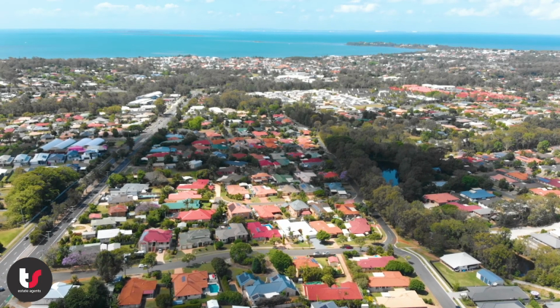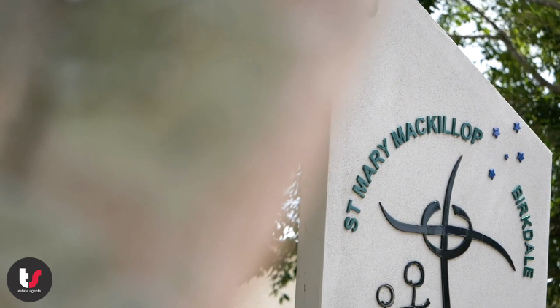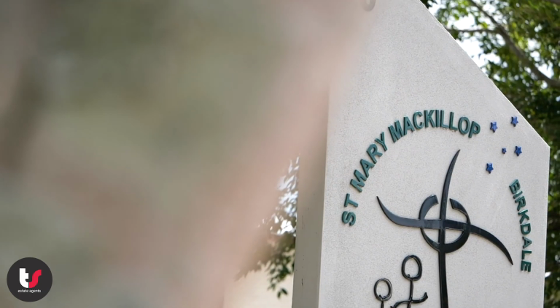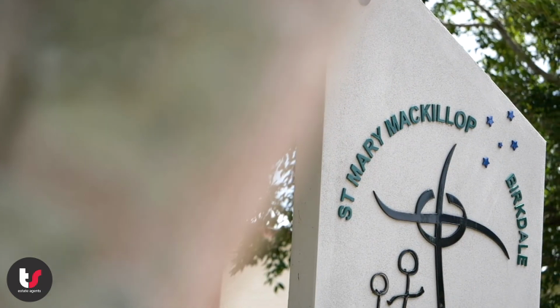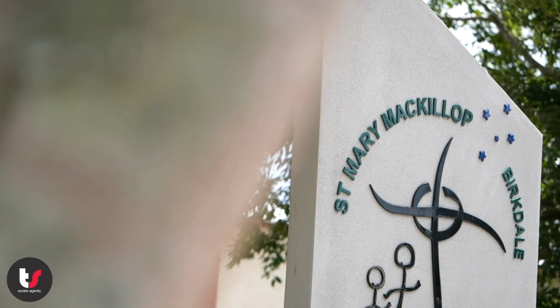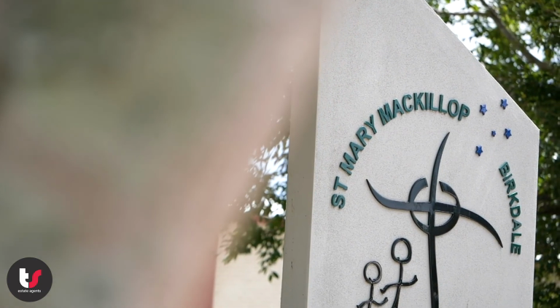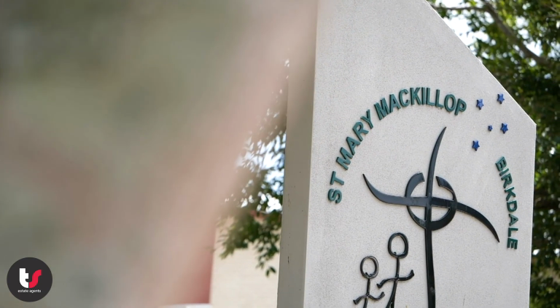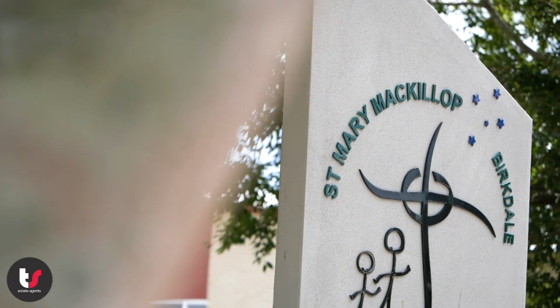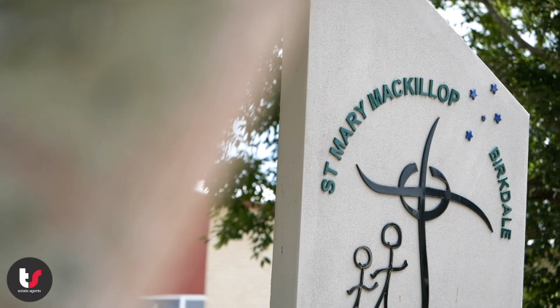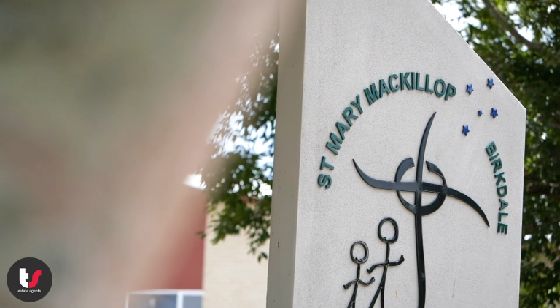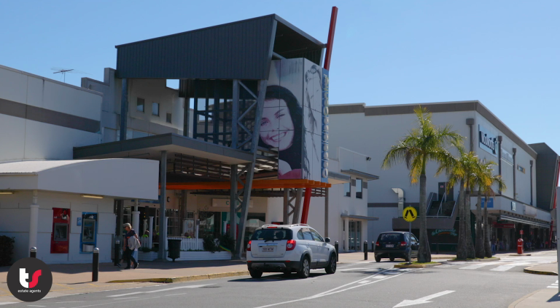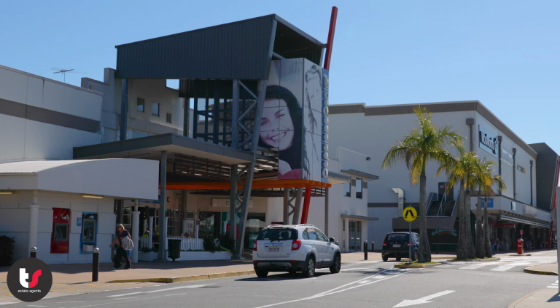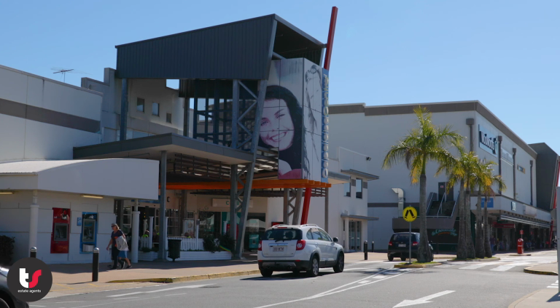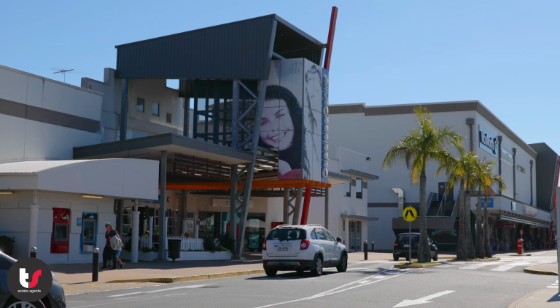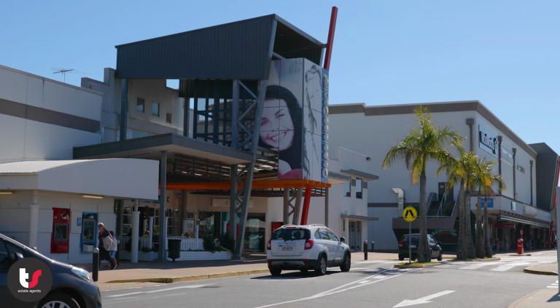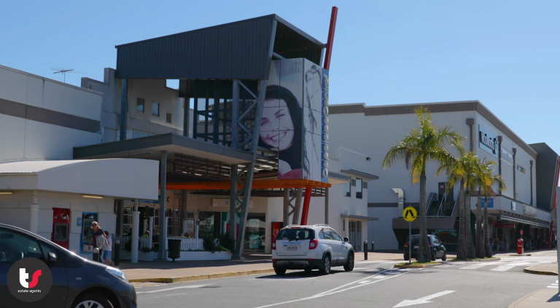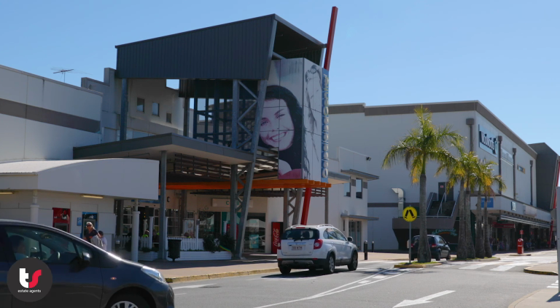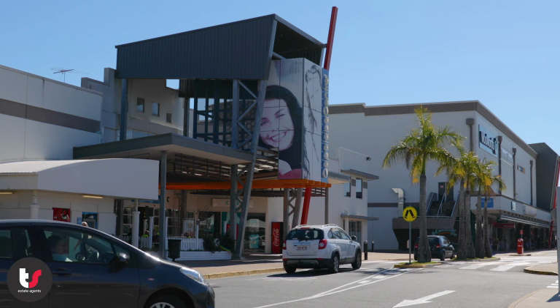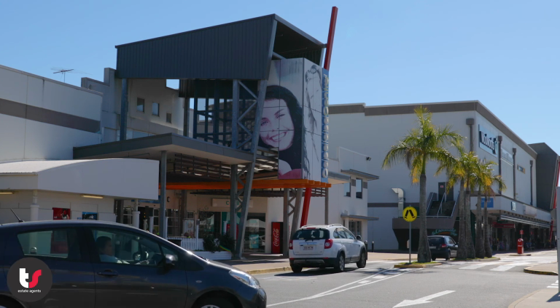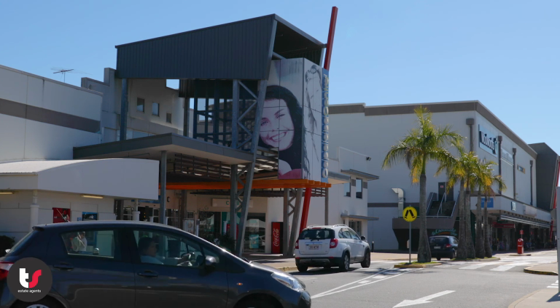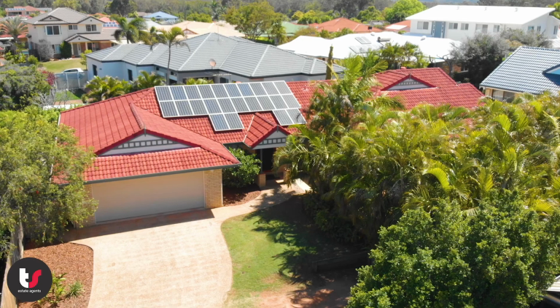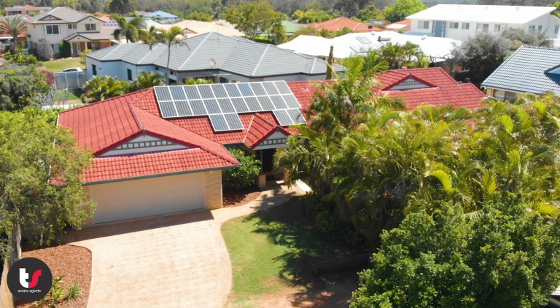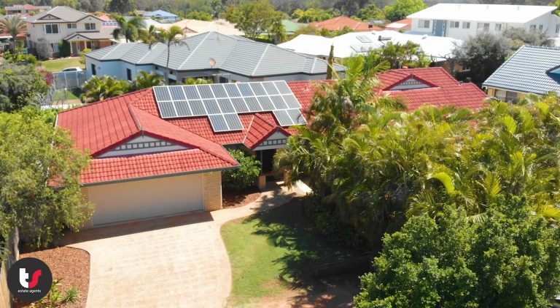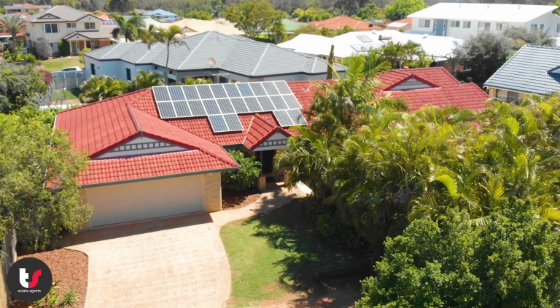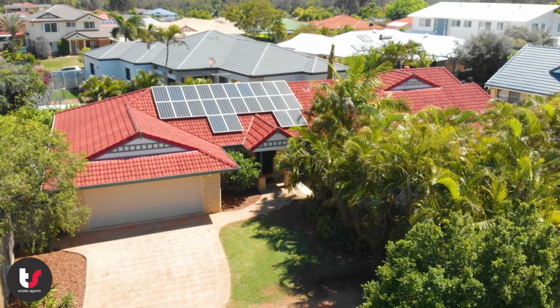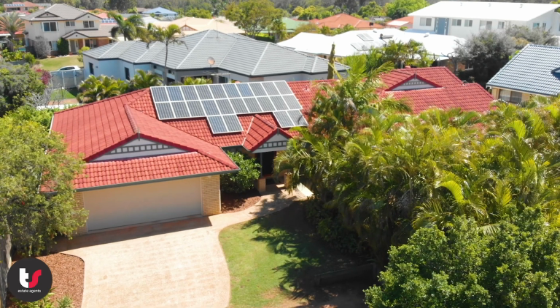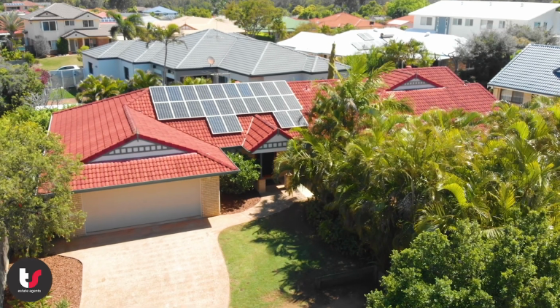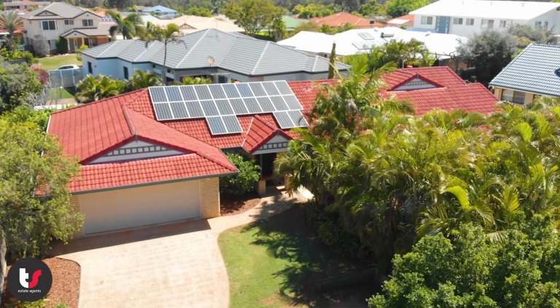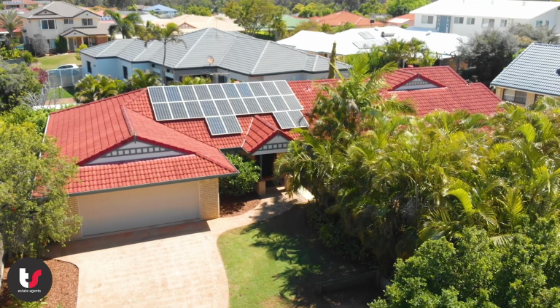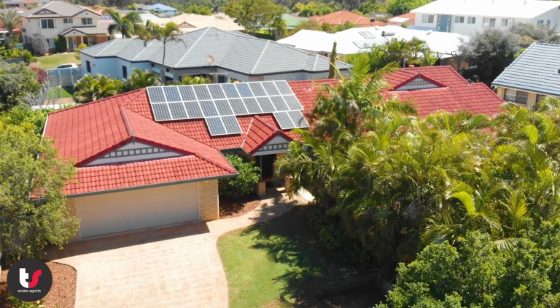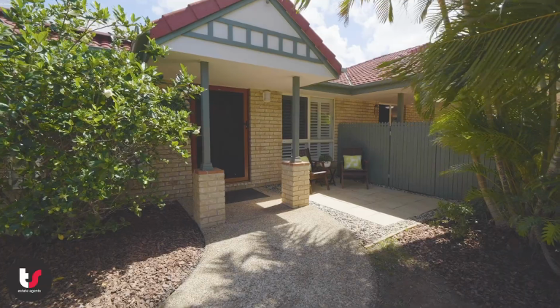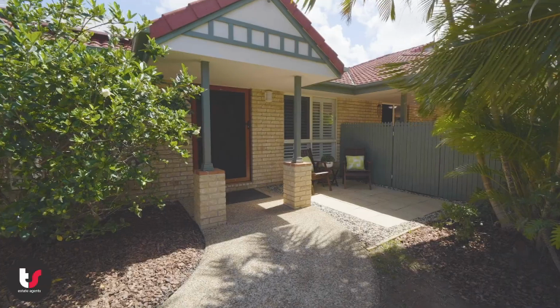The local schools are just around the corner and Capella Bar Central Shopping Centre is just down the road. Living in this home will be easy.